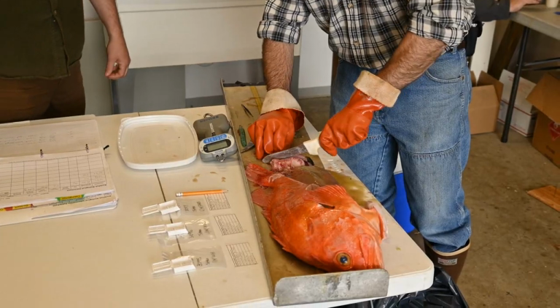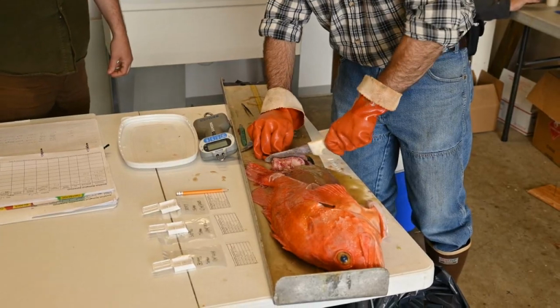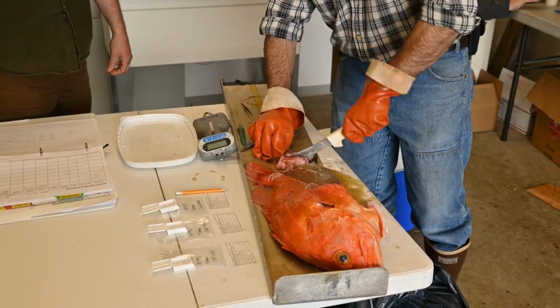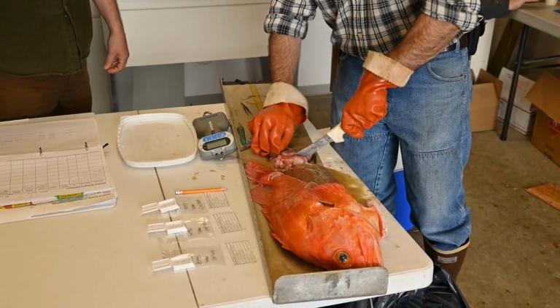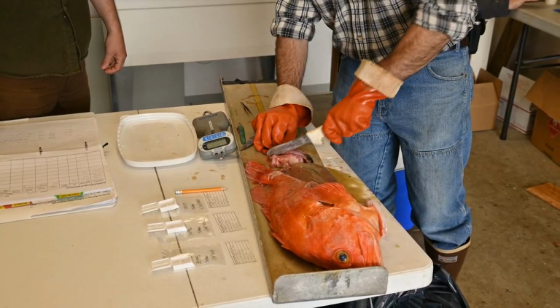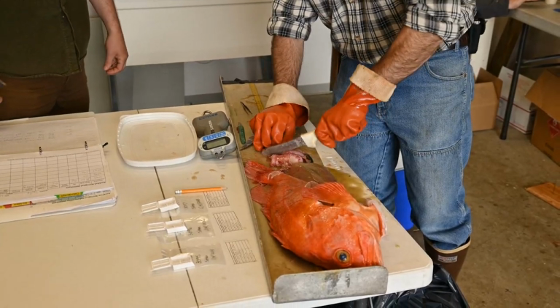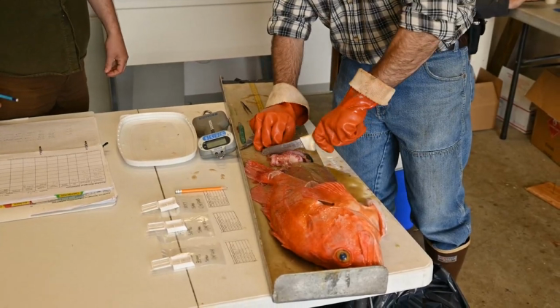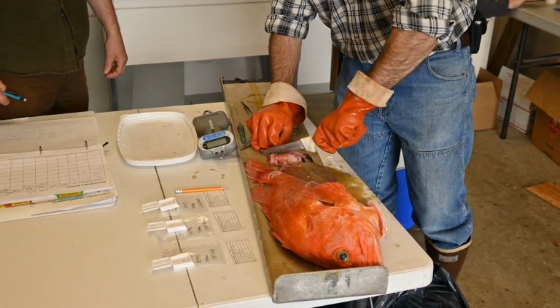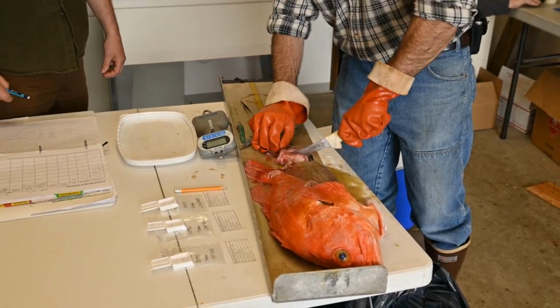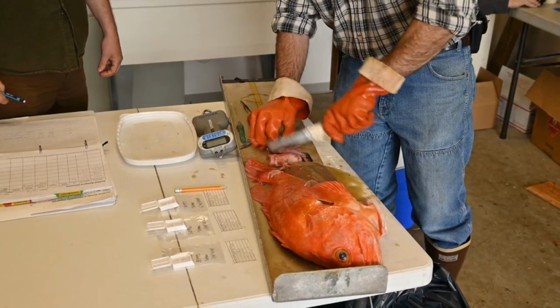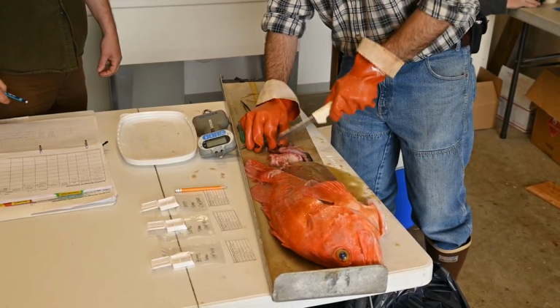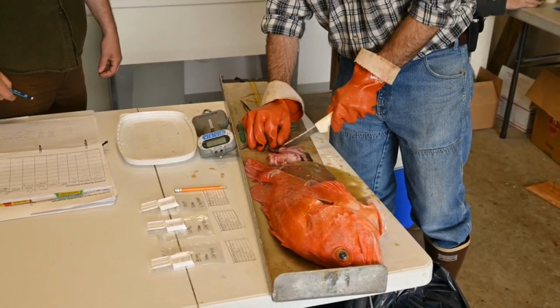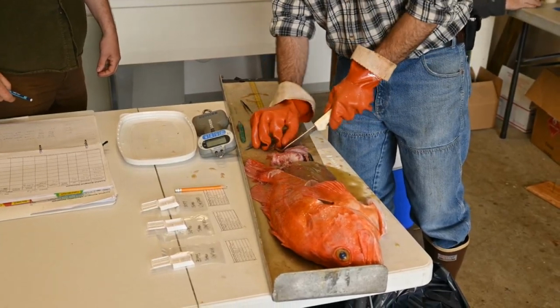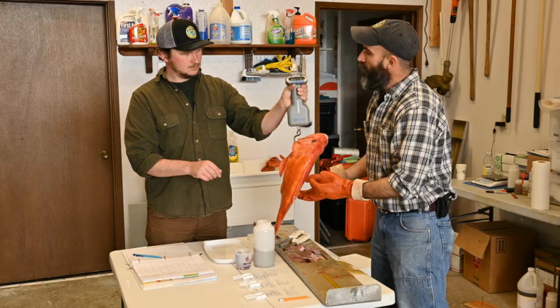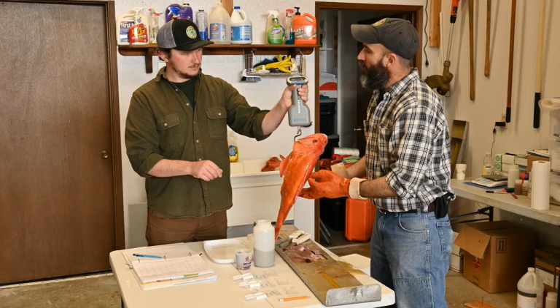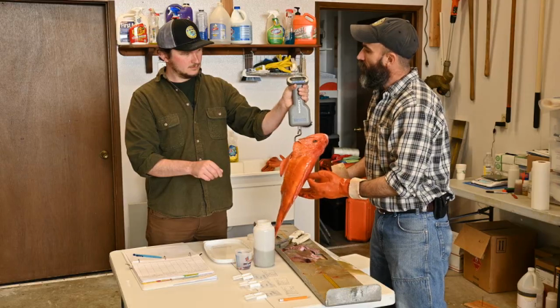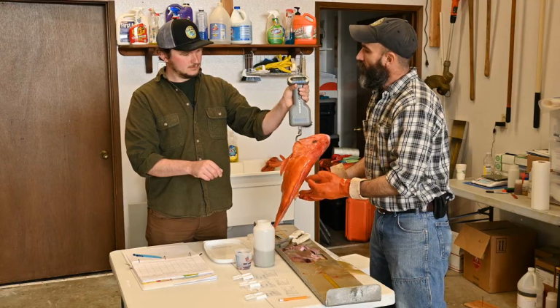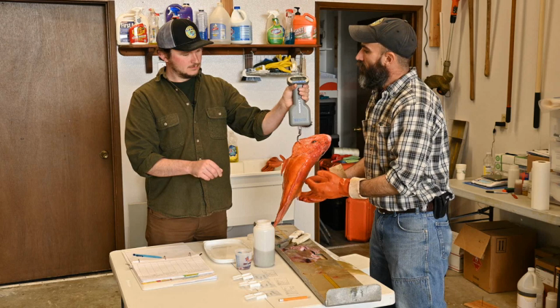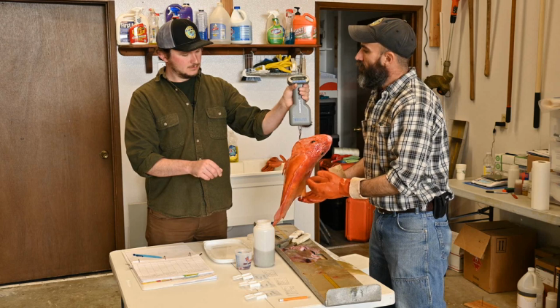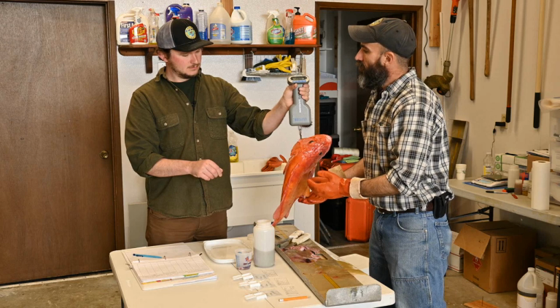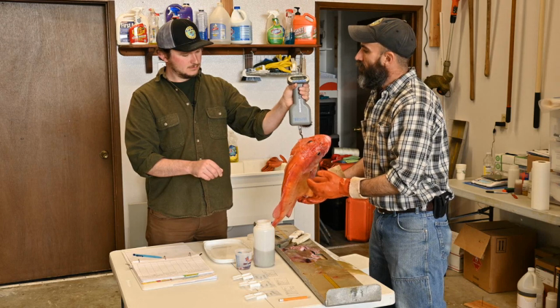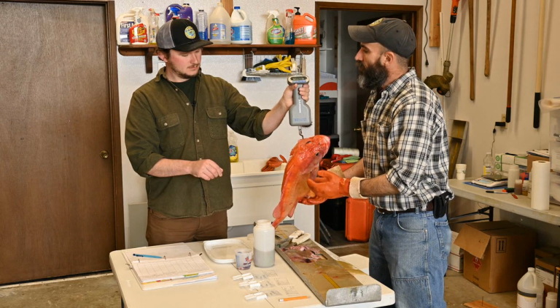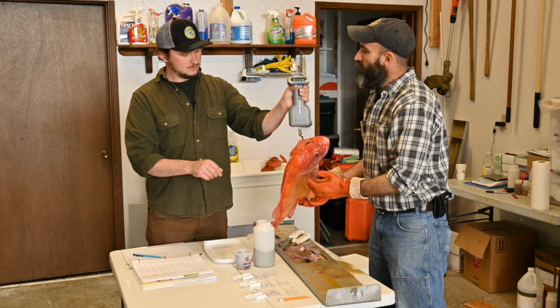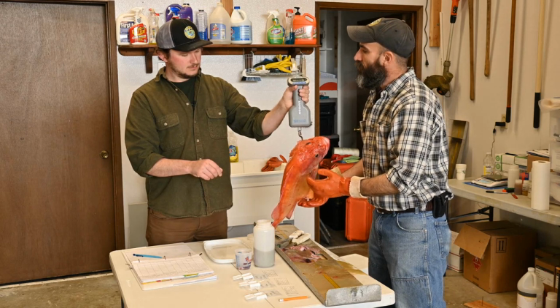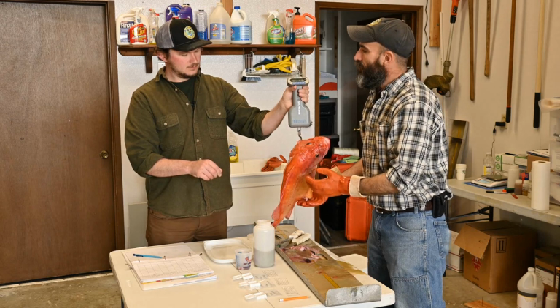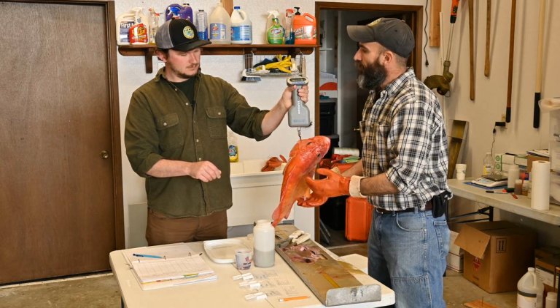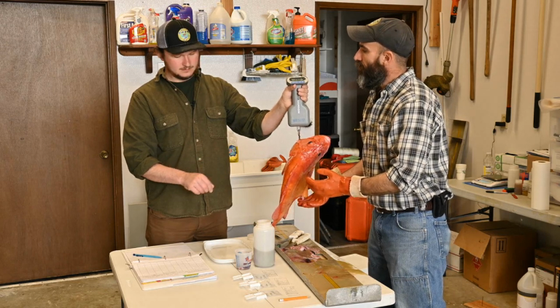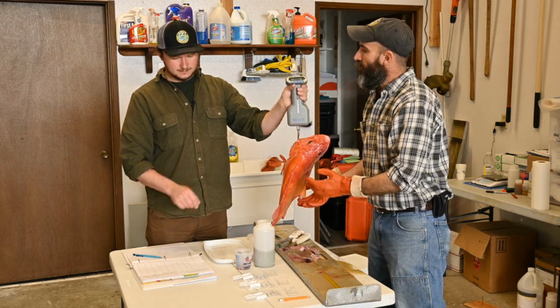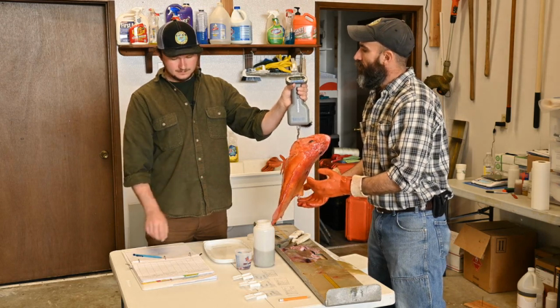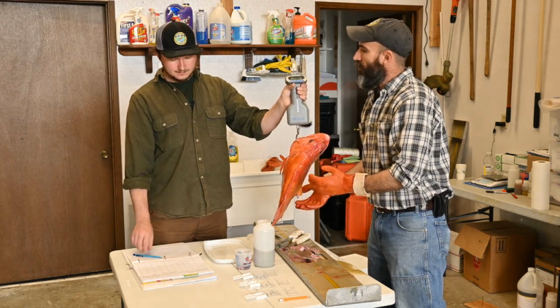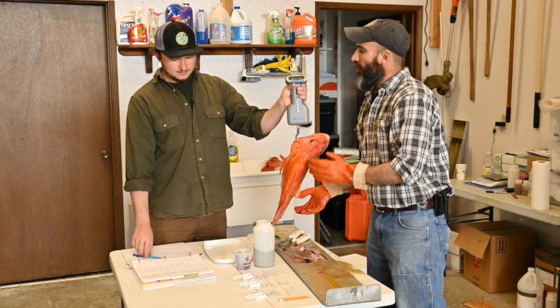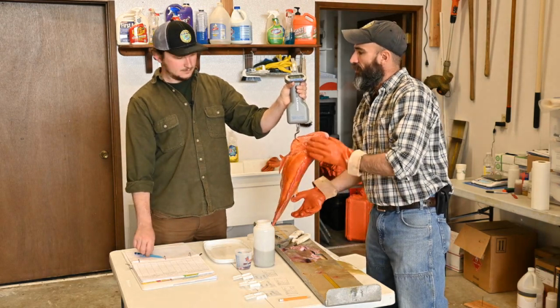Next, we're going to remove the liver and weigh that as well. From here, we're going to take a weight of the whole gutted fish and record this in kilograms.